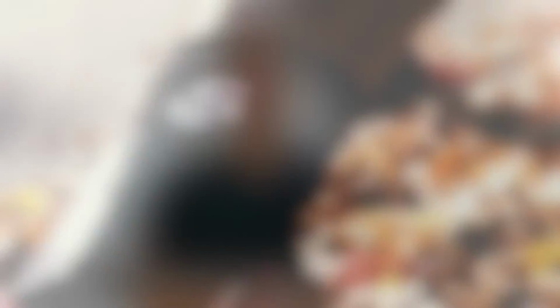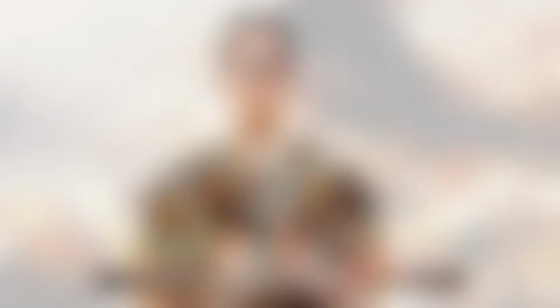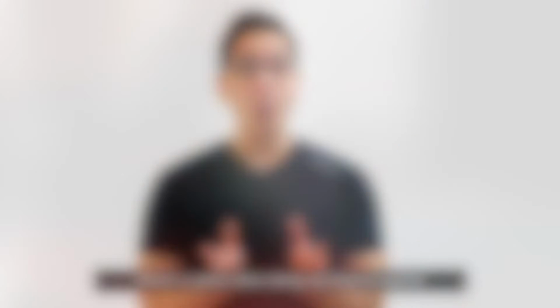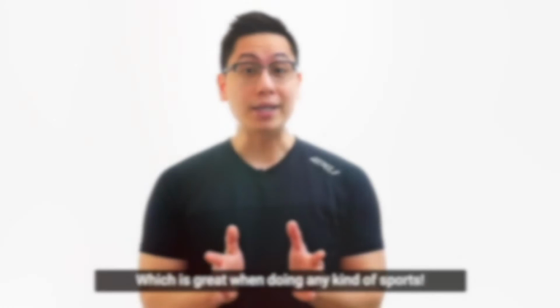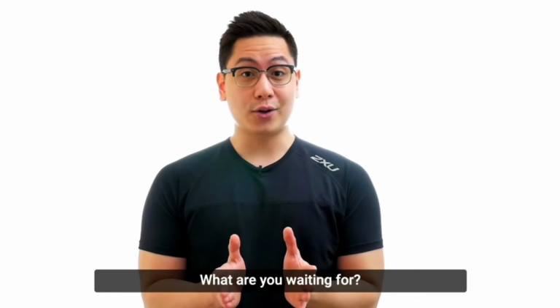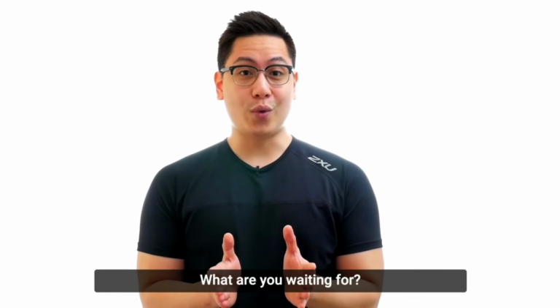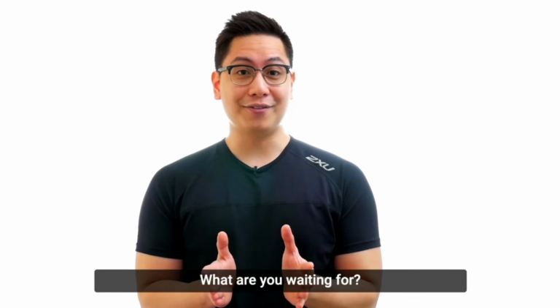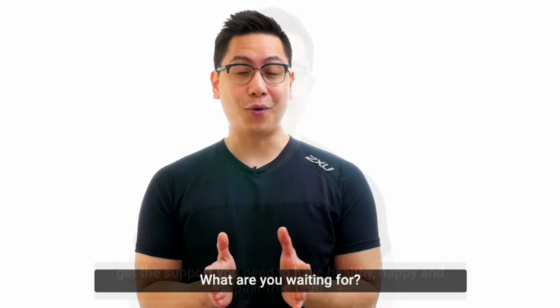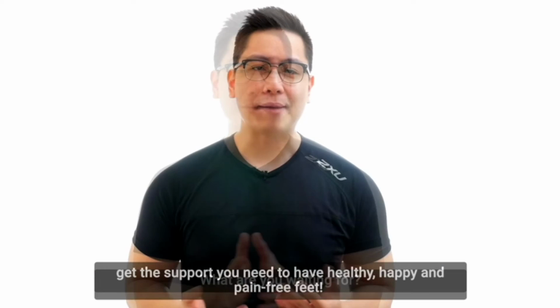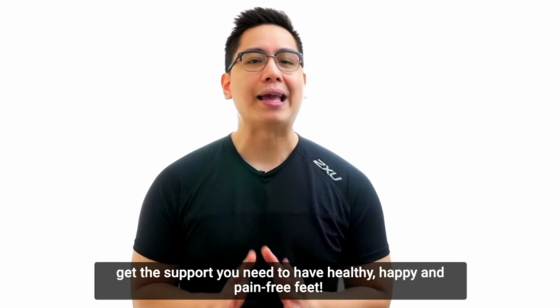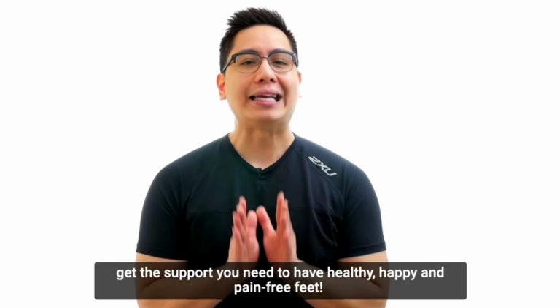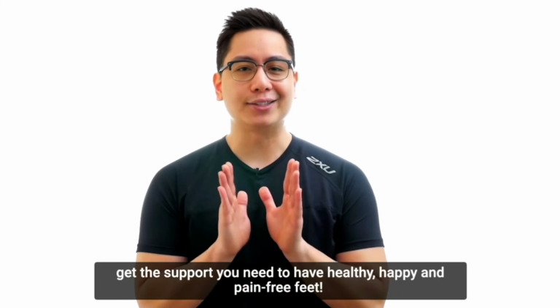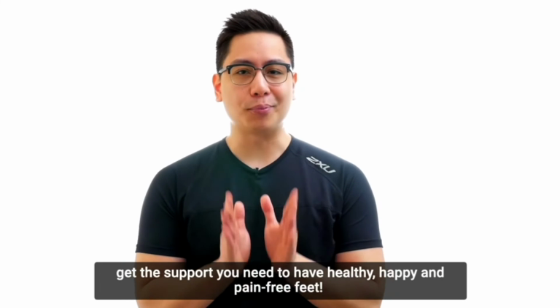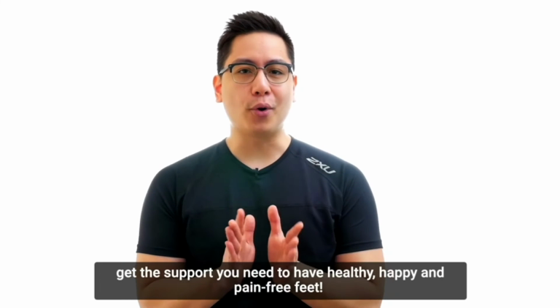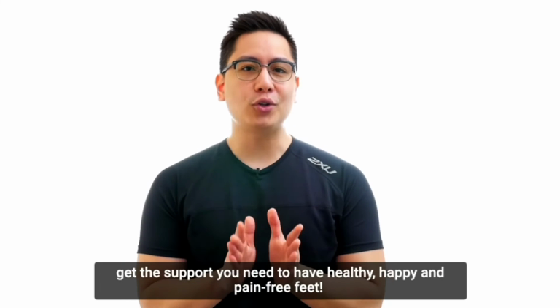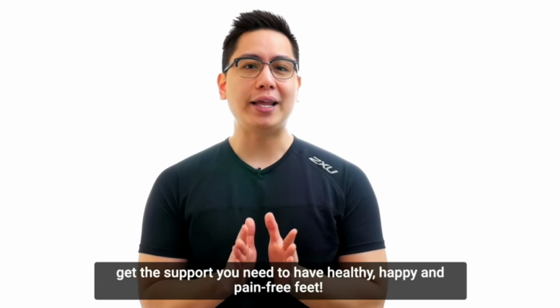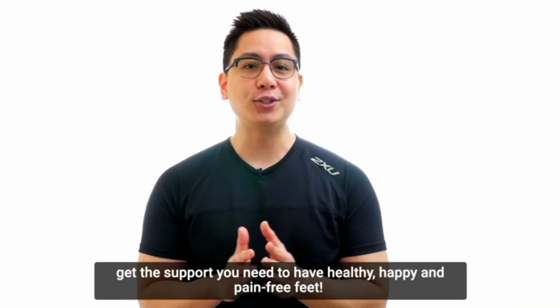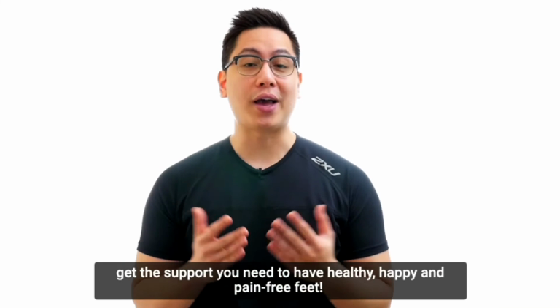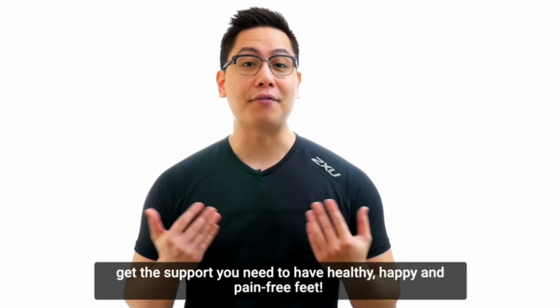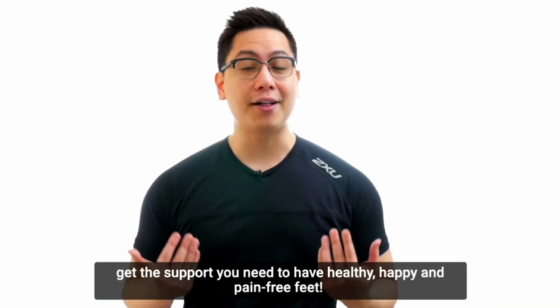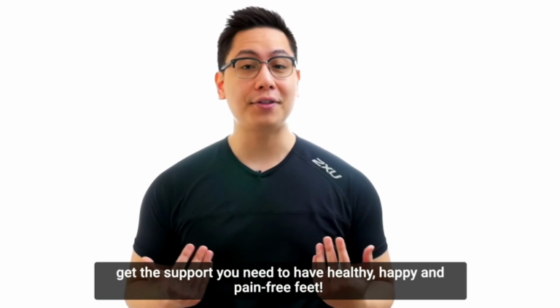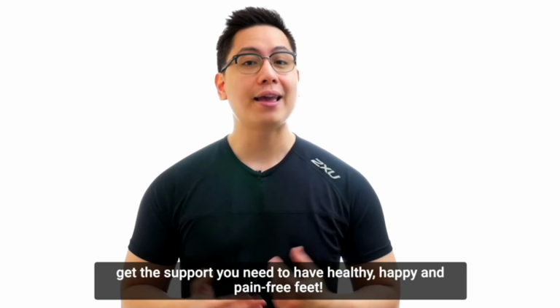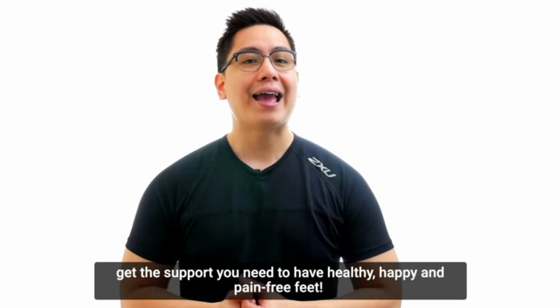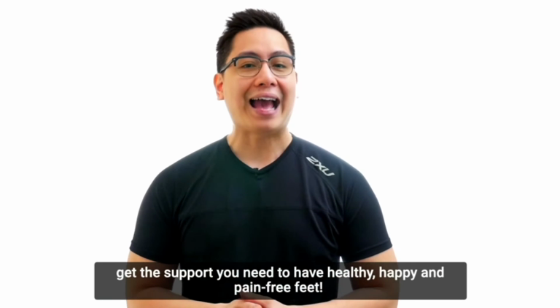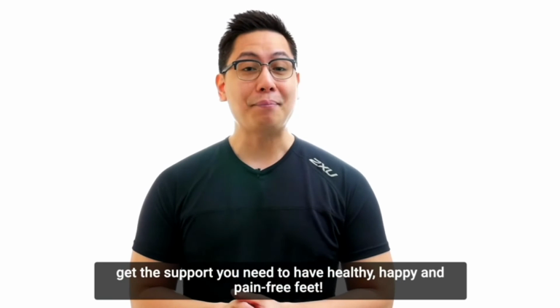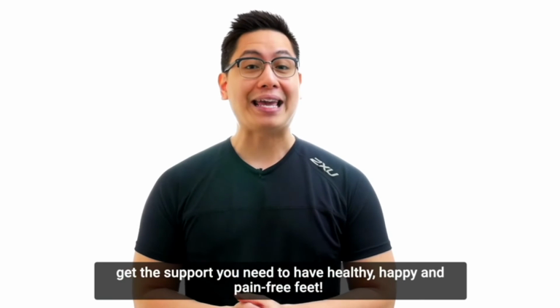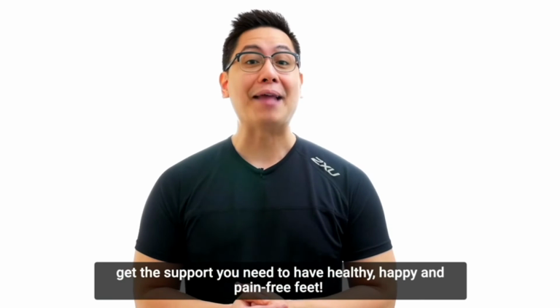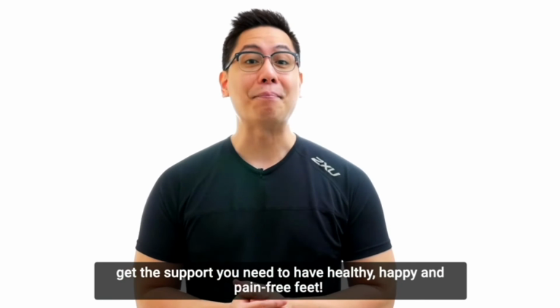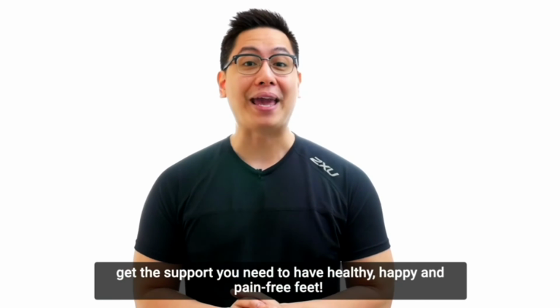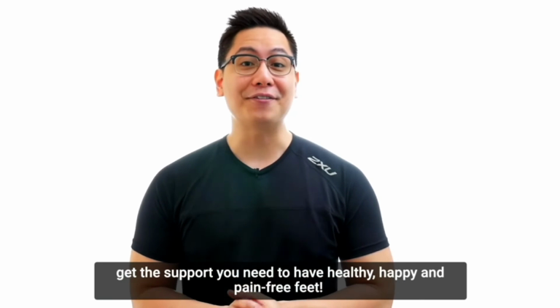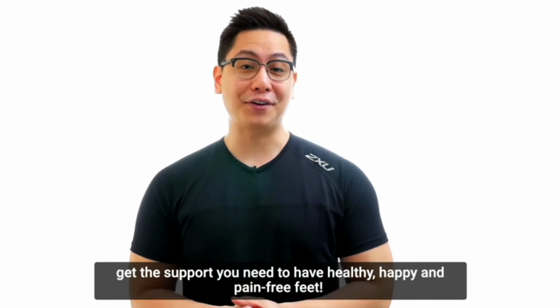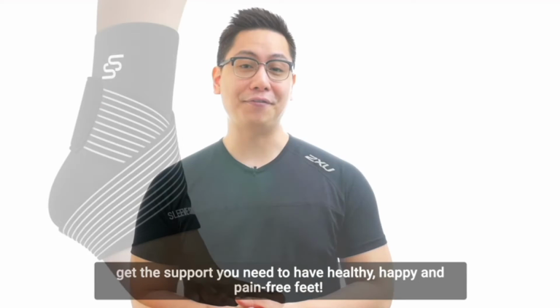What are you waiting for? Get the support you need to have healthy, happy and pain-free feet.